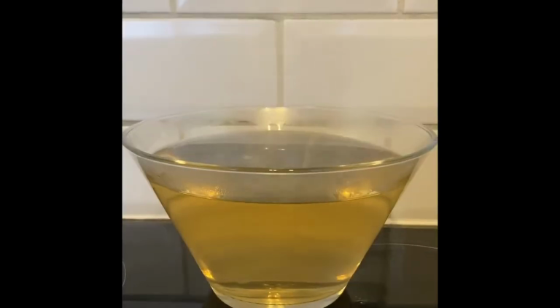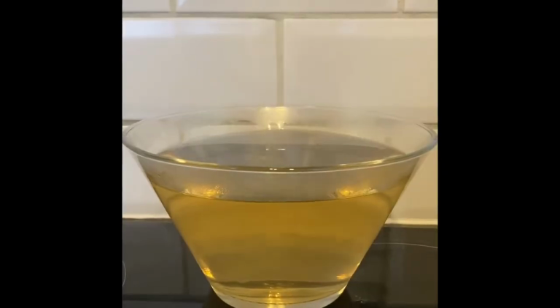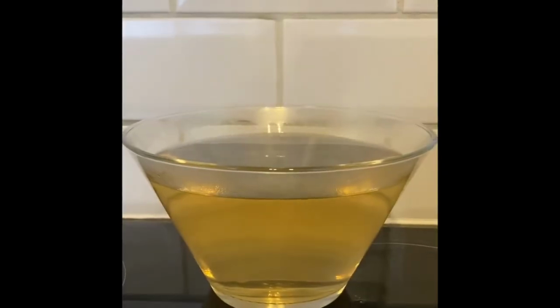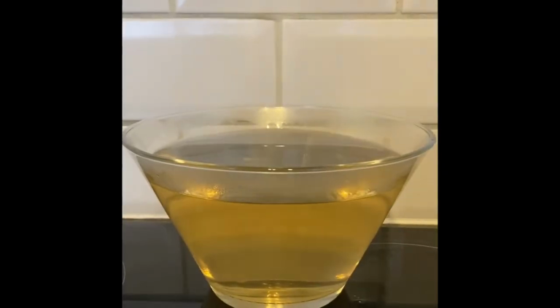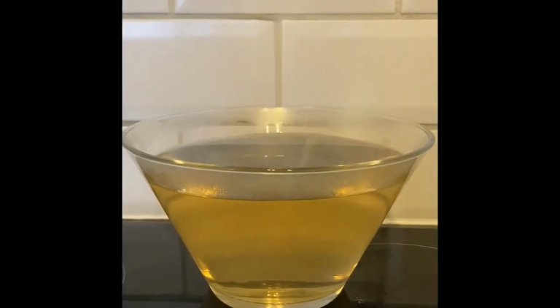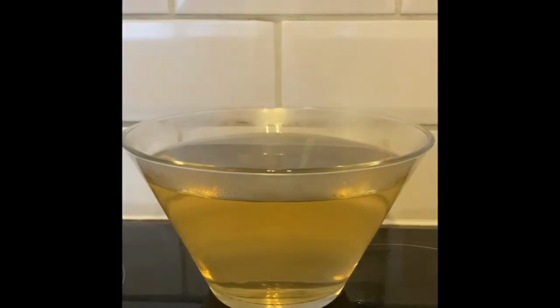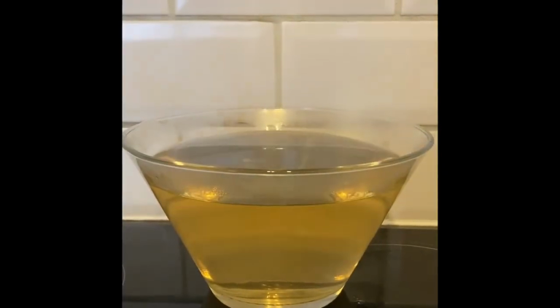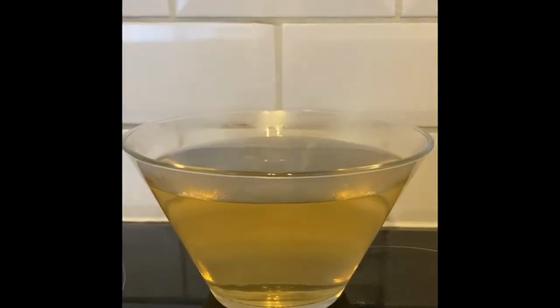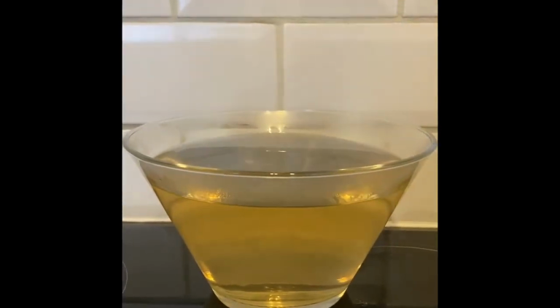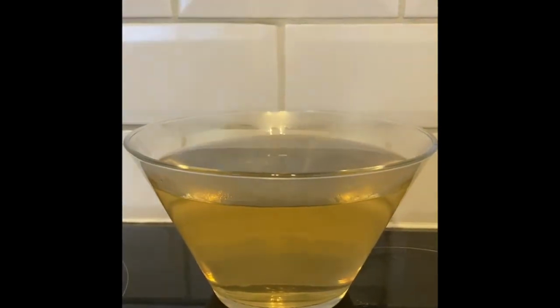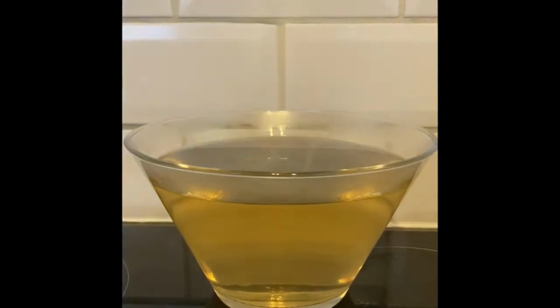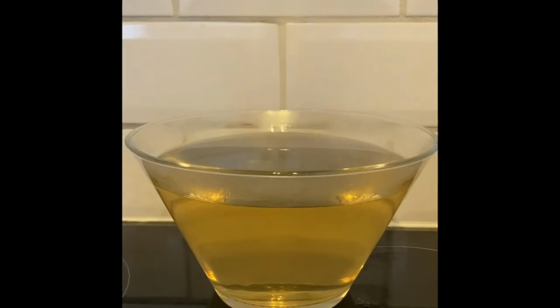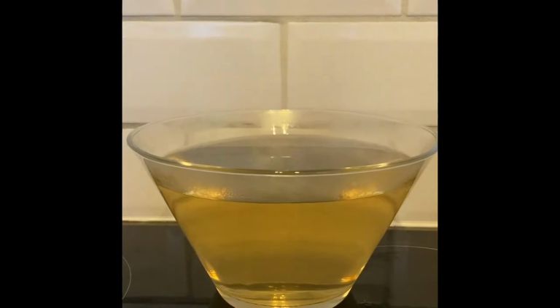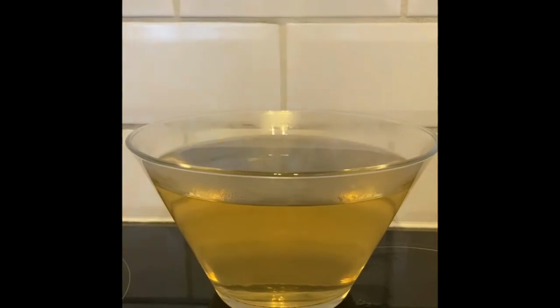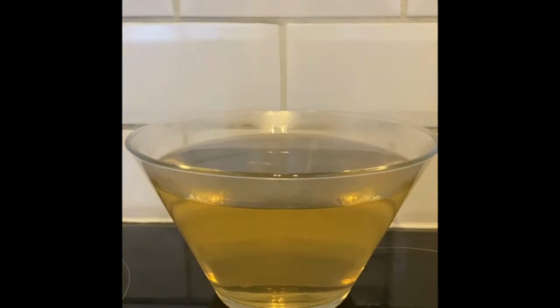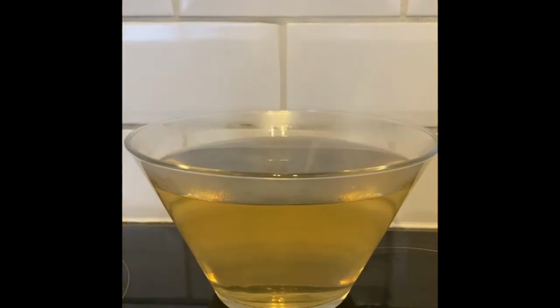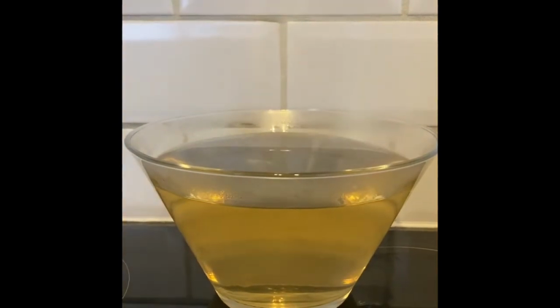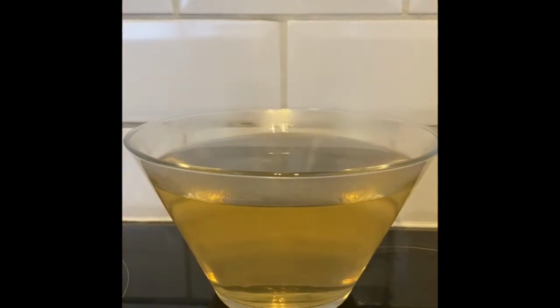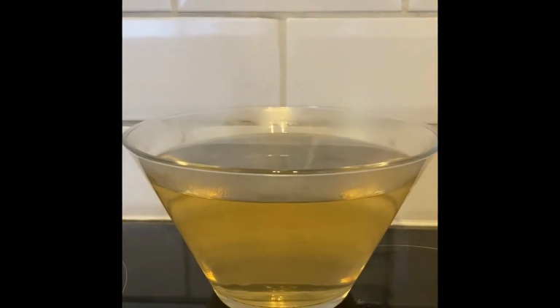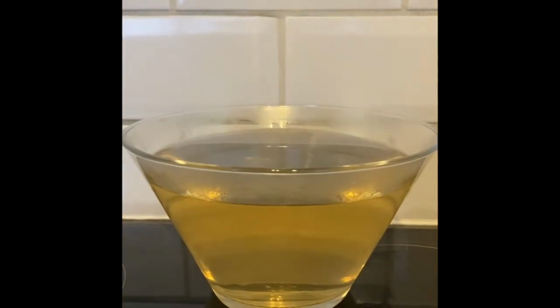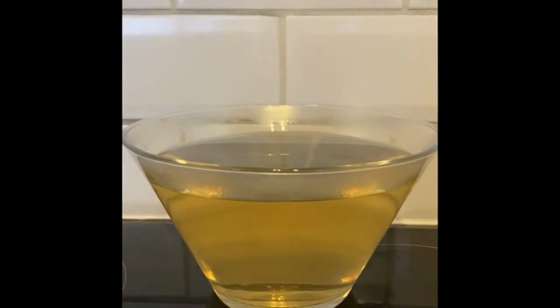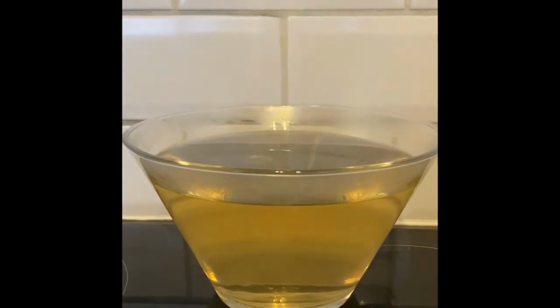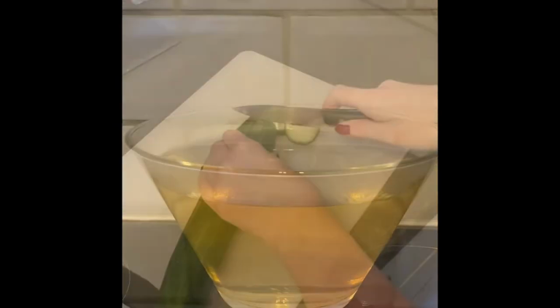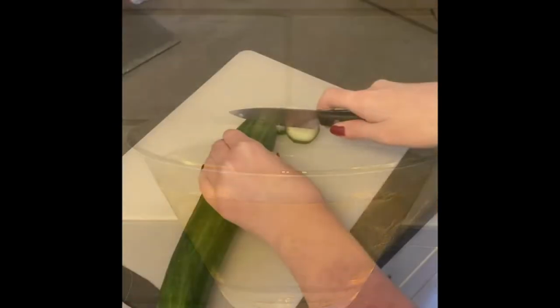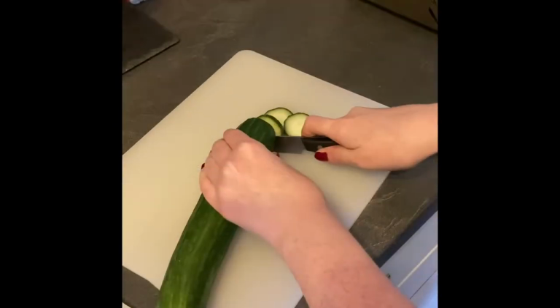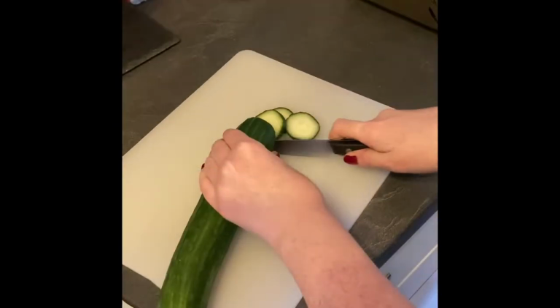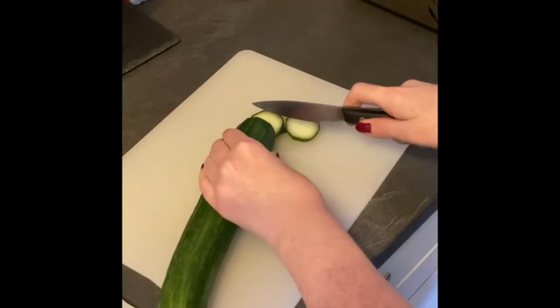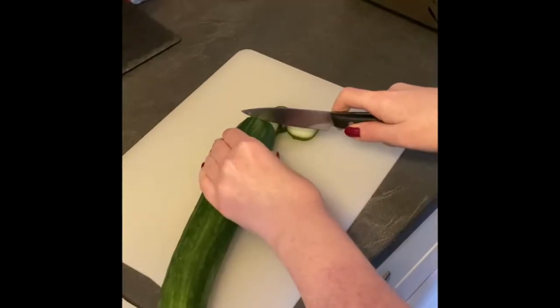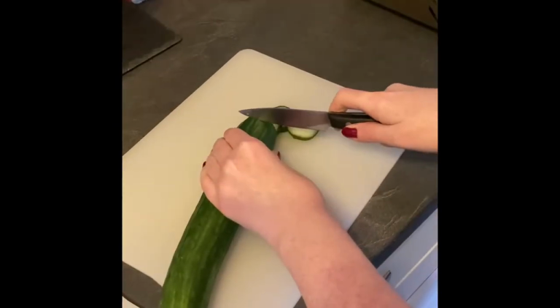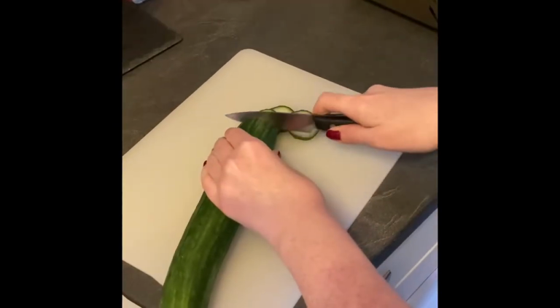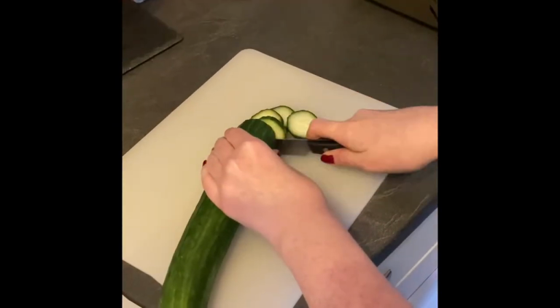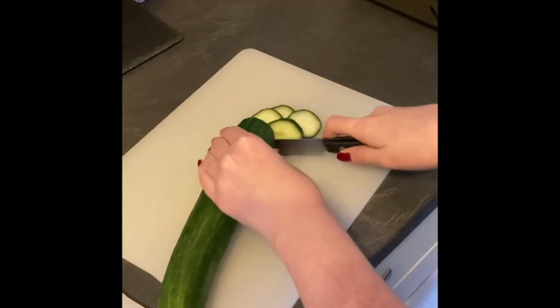Then you have to let it cool for ages and it kind of looks like urine and it's kind of warm, which is kind of gross. Then I chopped up all my cucumber.